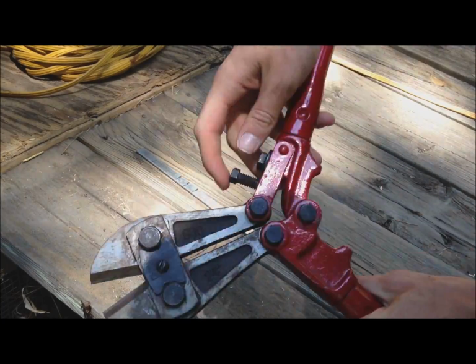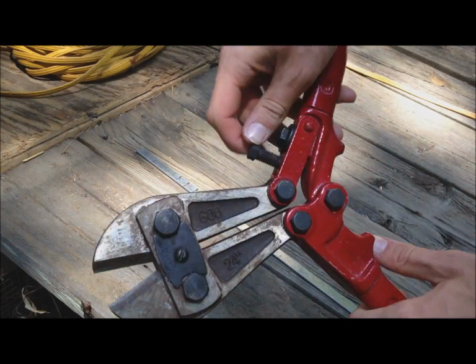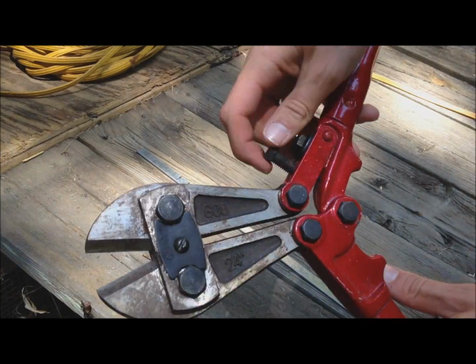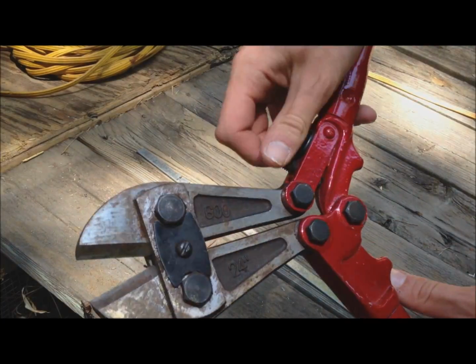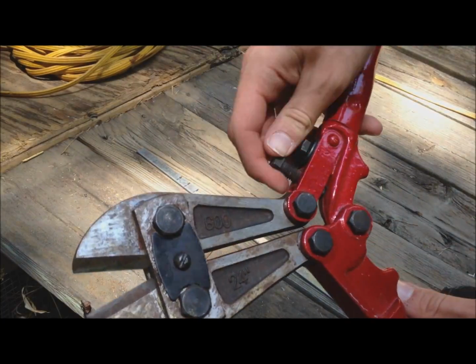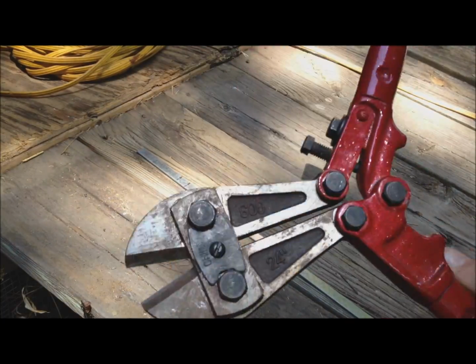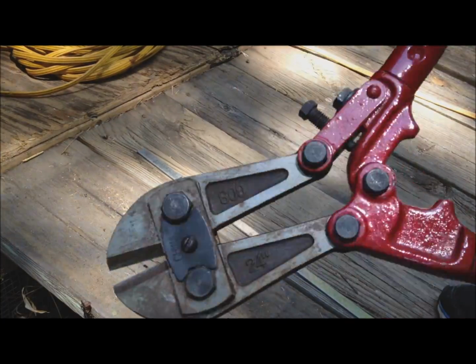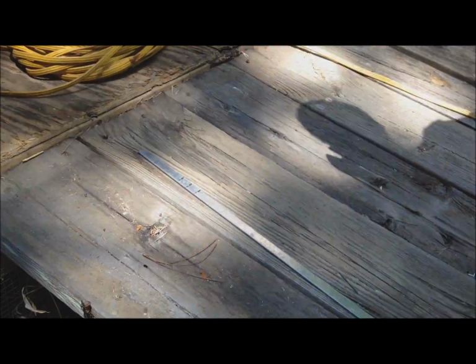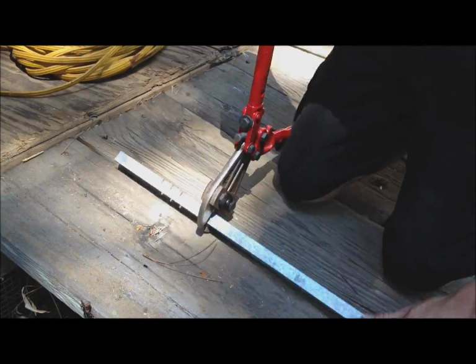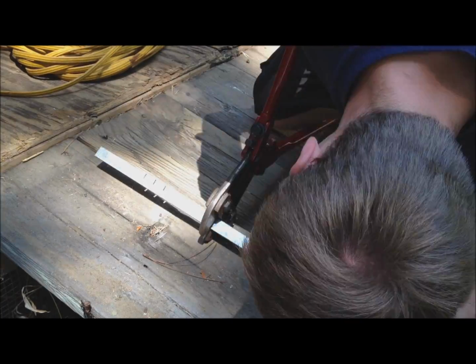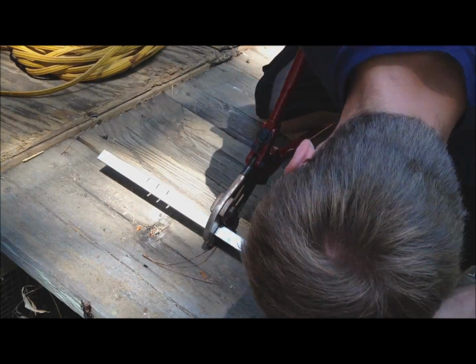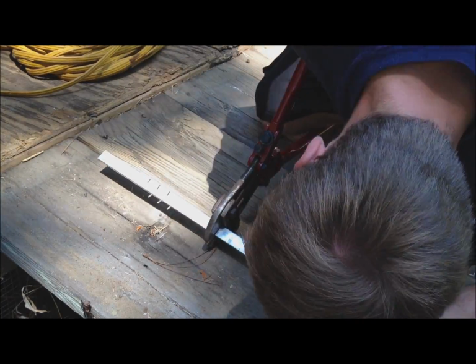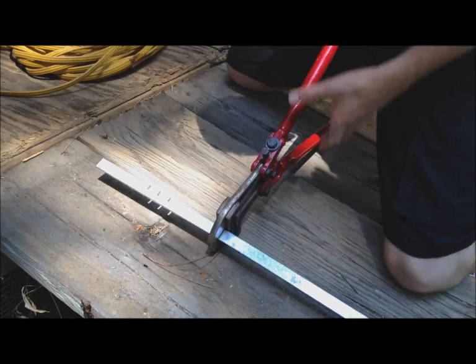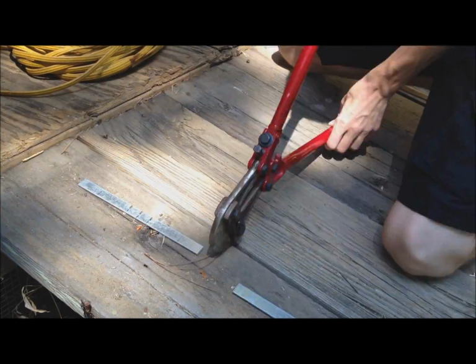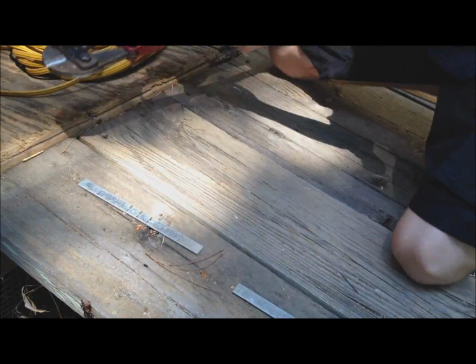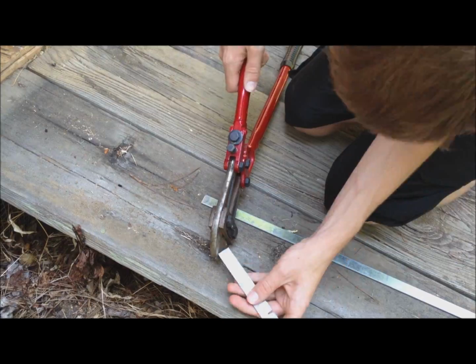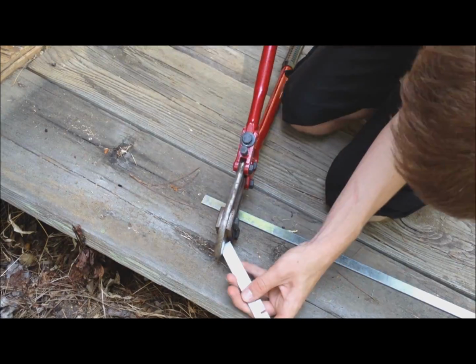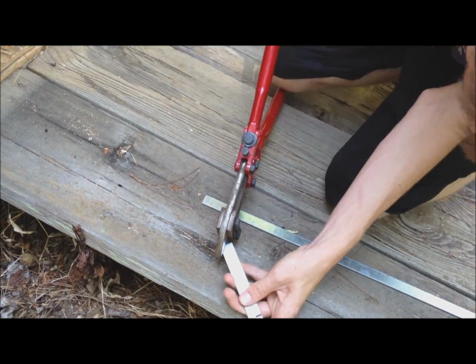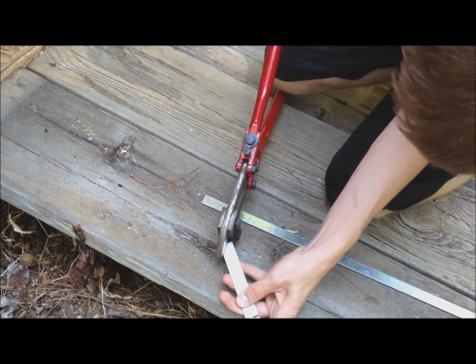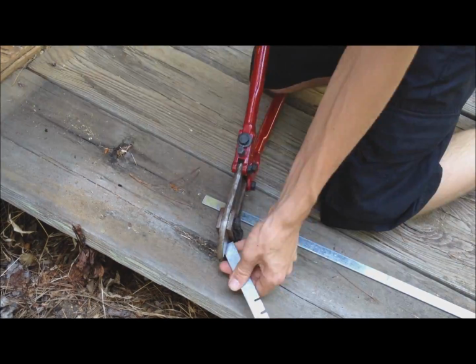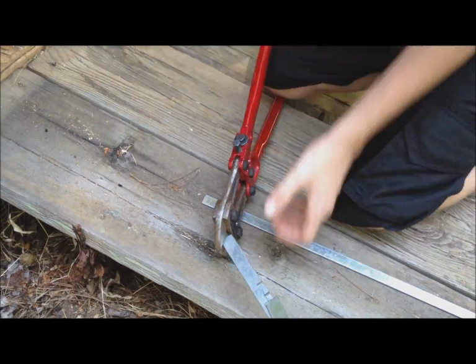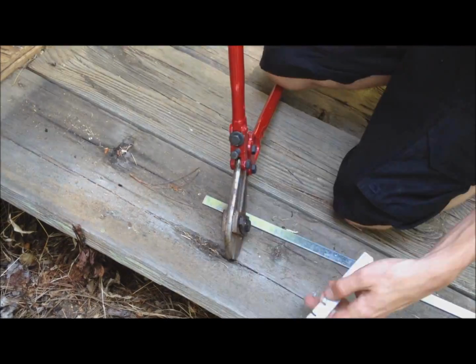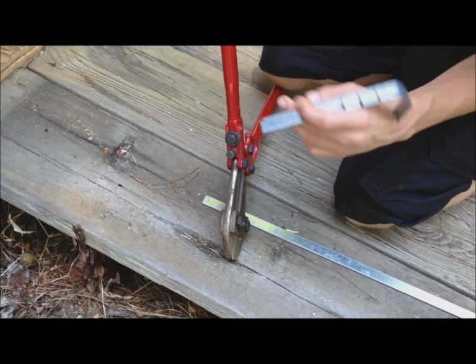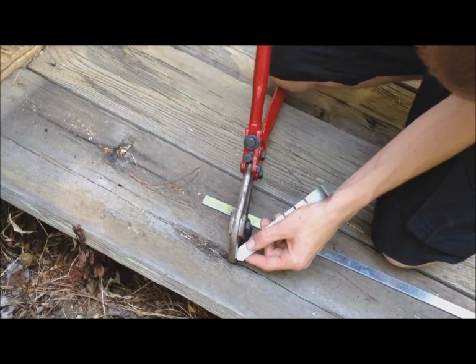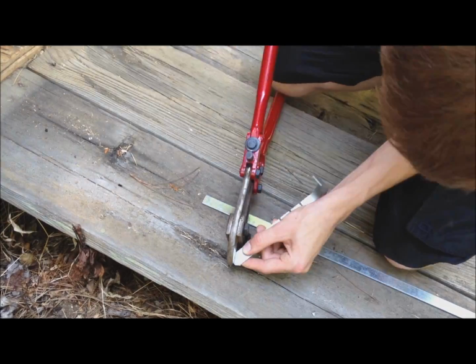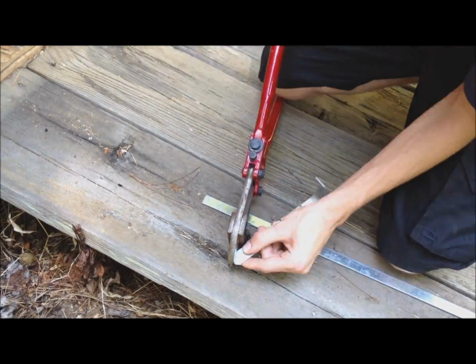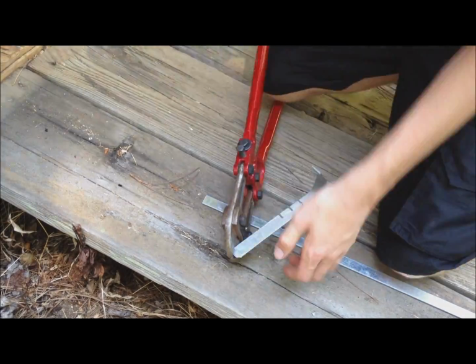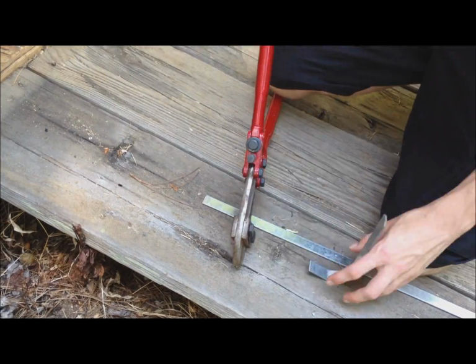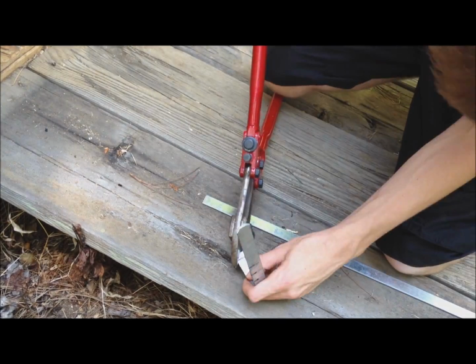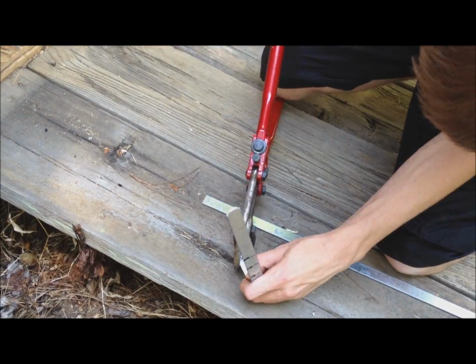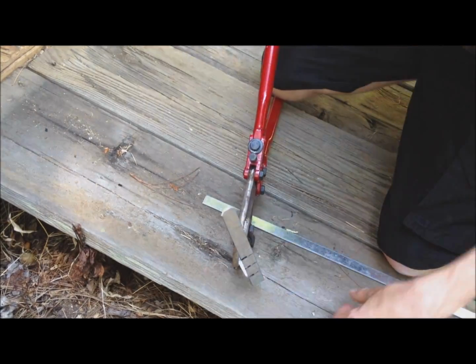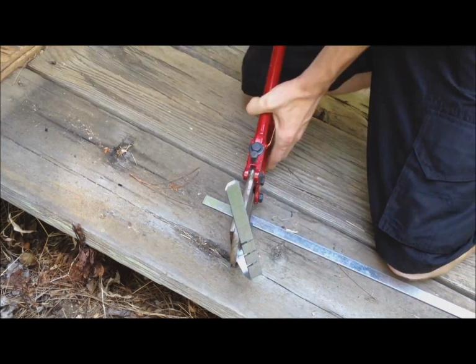Use bolt cutters to remove the part of the metal you don't need. I did this part out of order, but you should now cut off the corners of the metal.